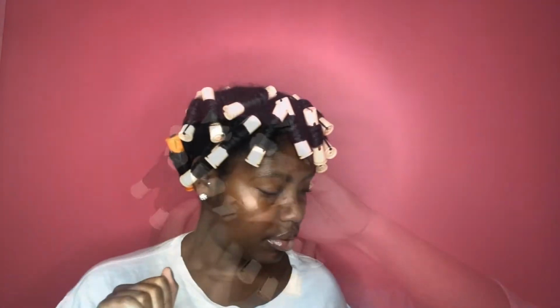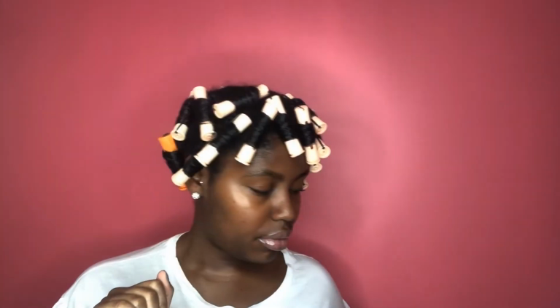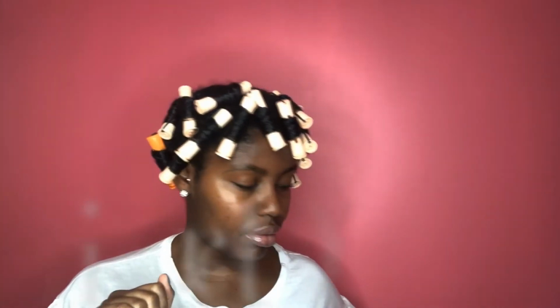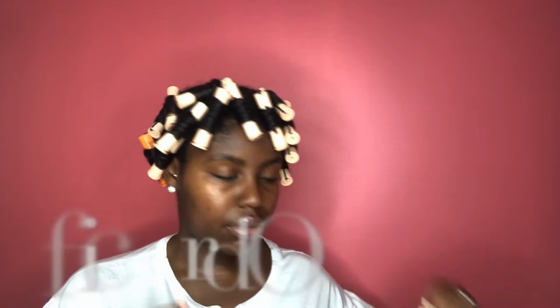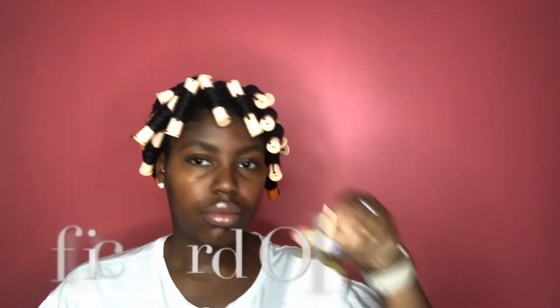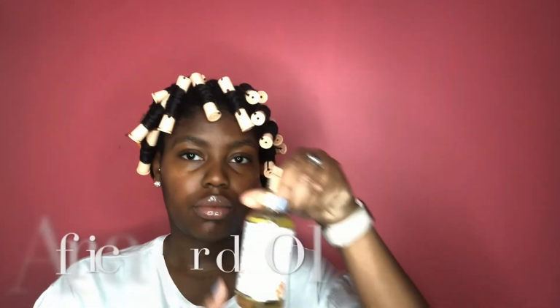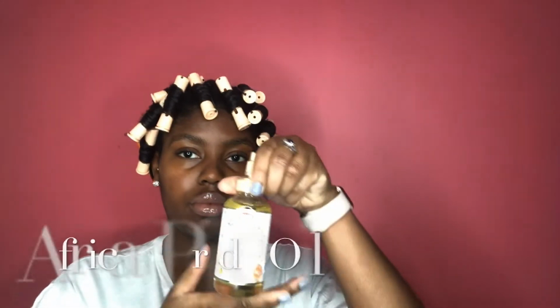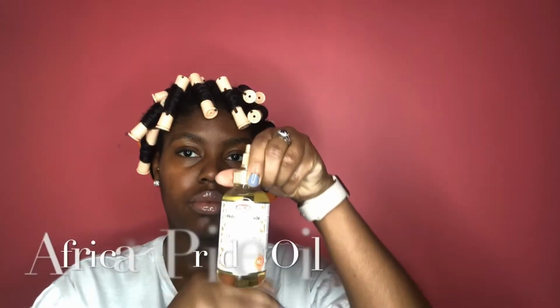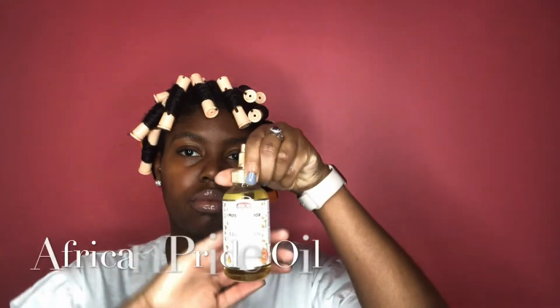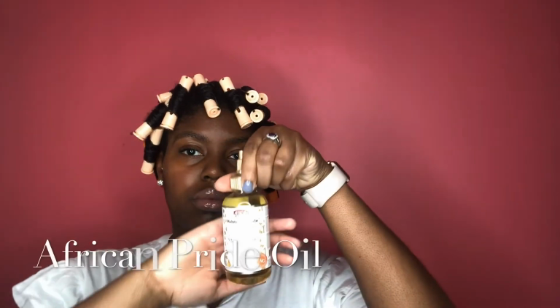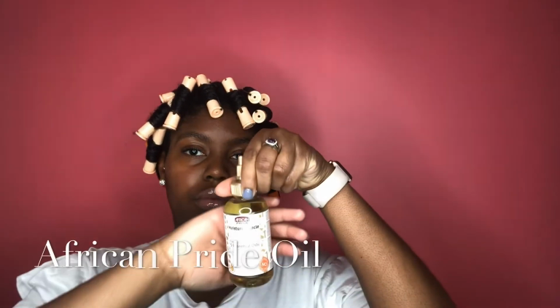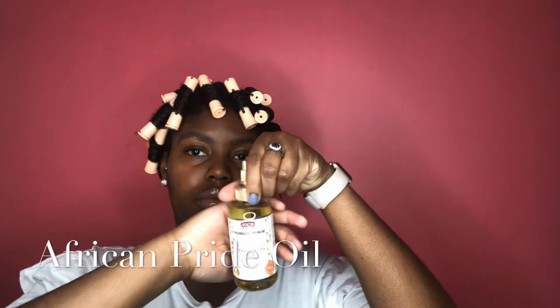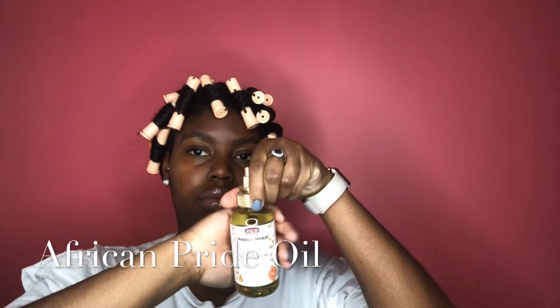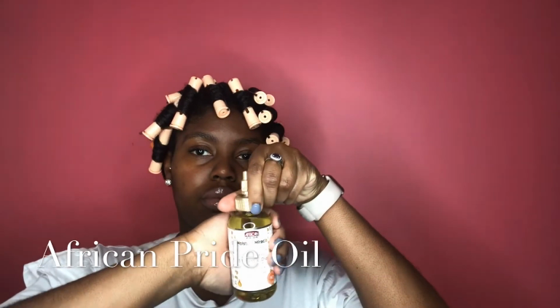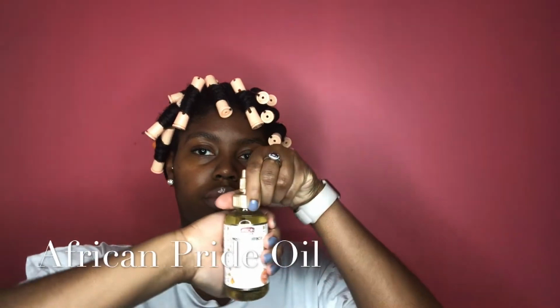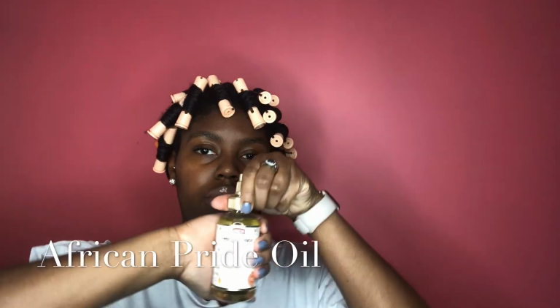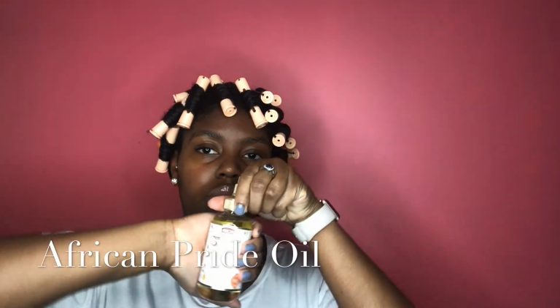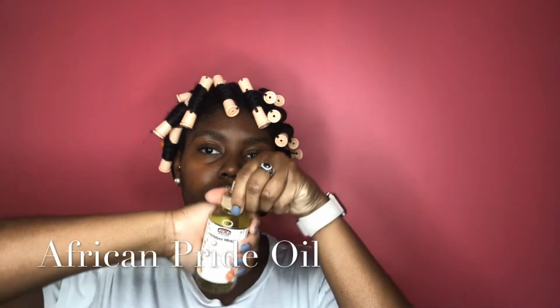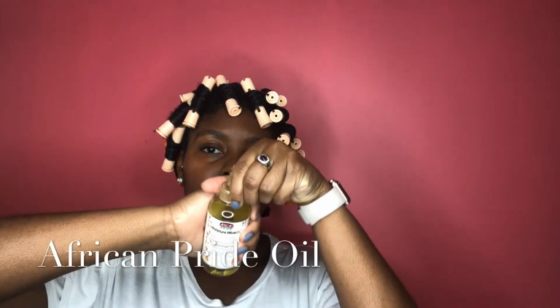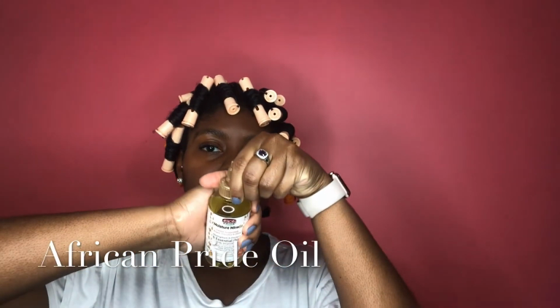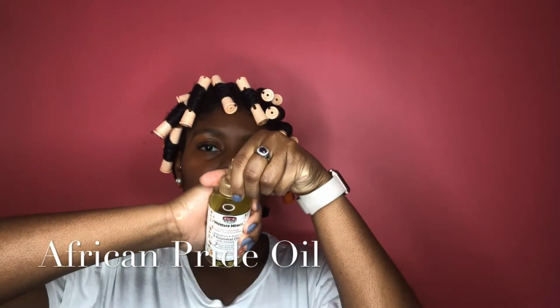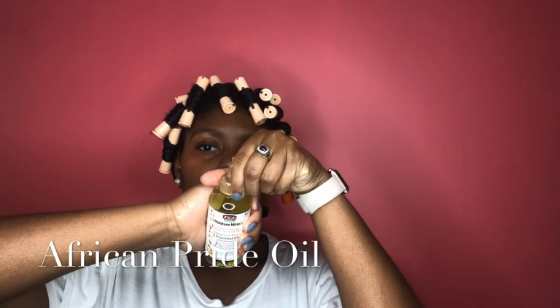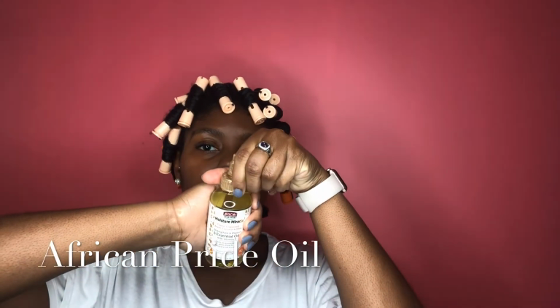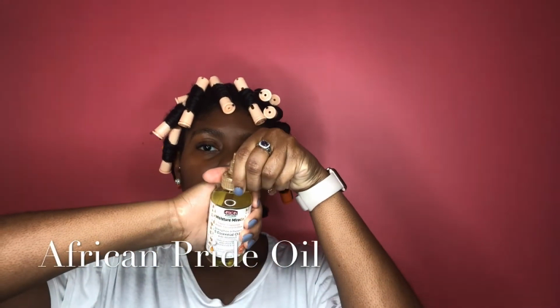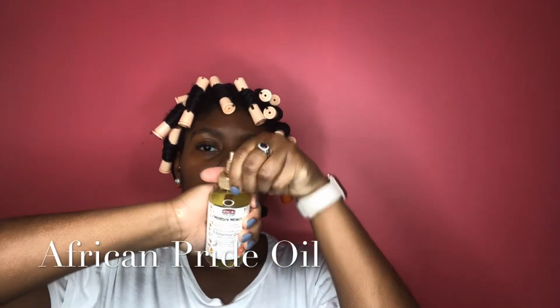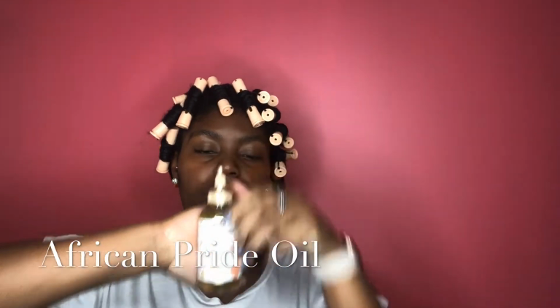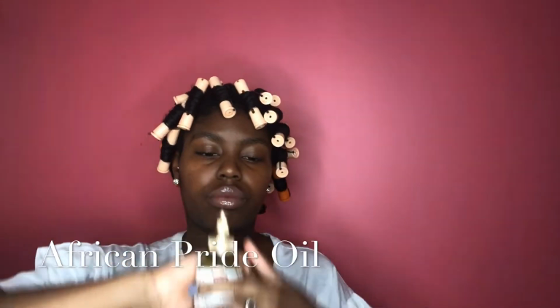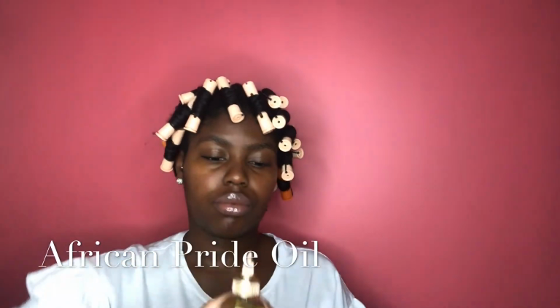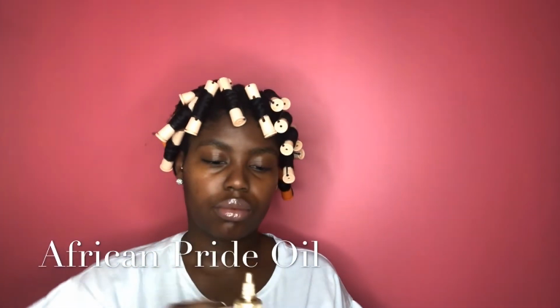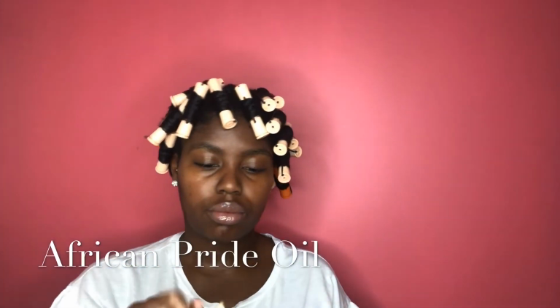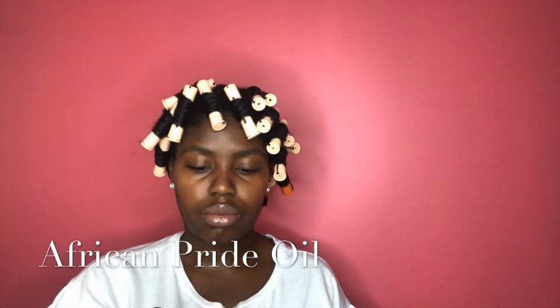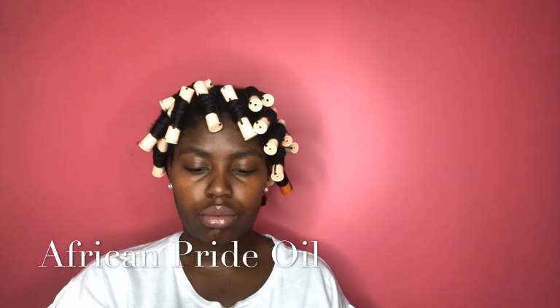It's take-down time. I'm using my African oil to coat my hair in order to prevent frizz.